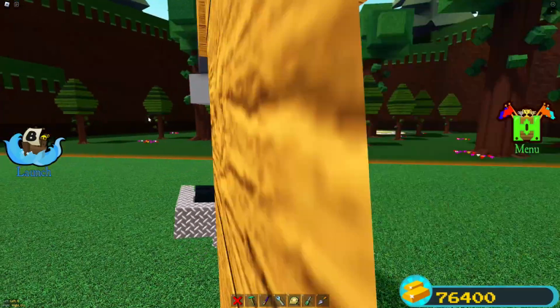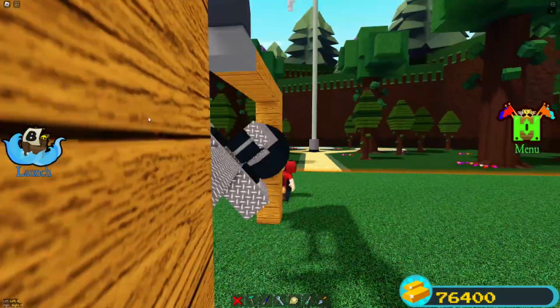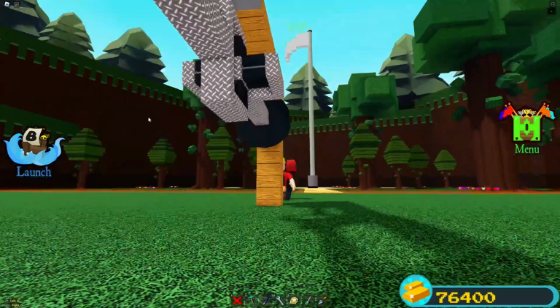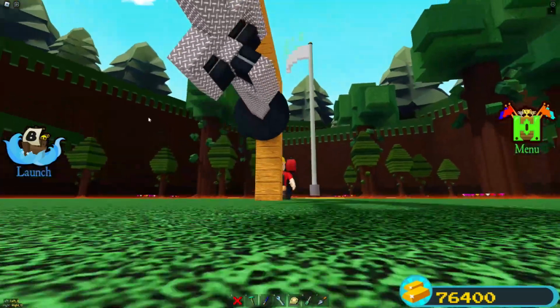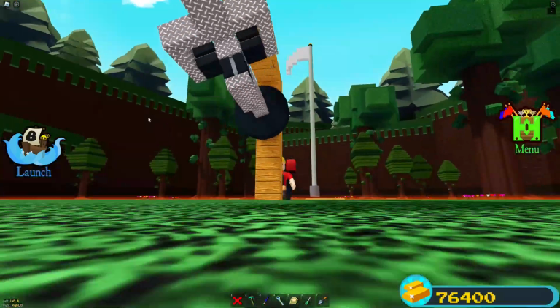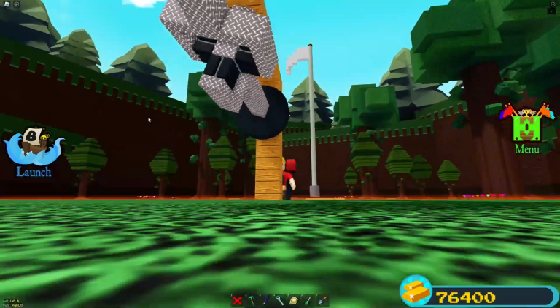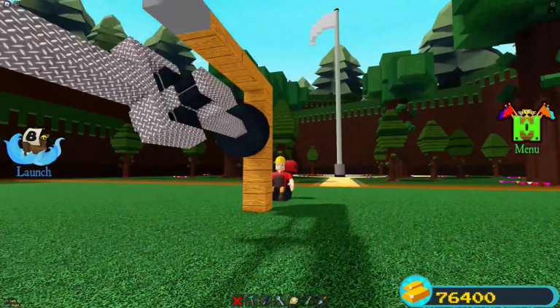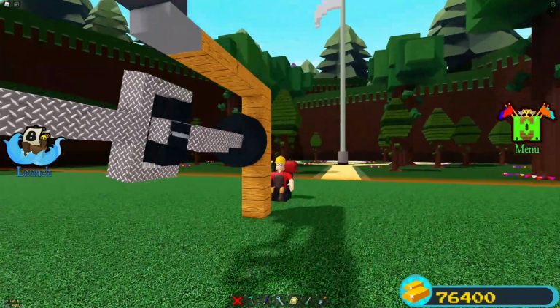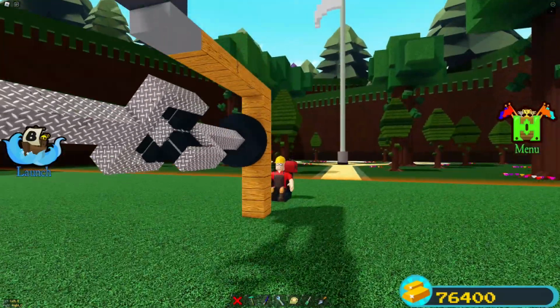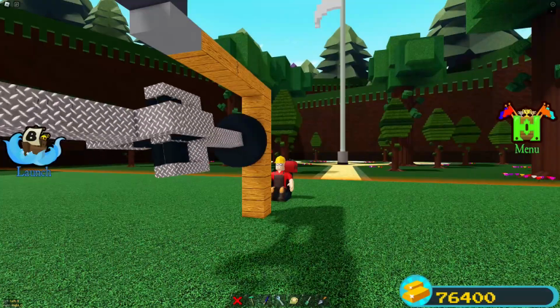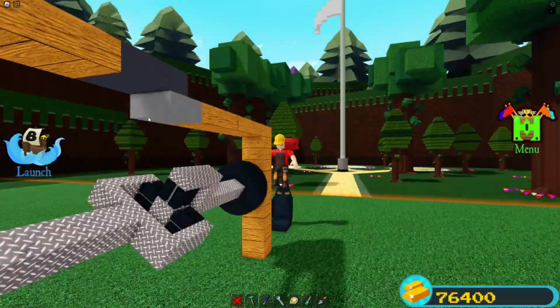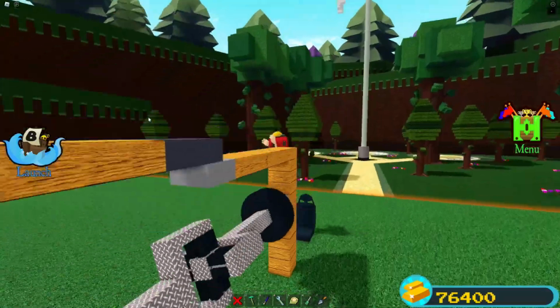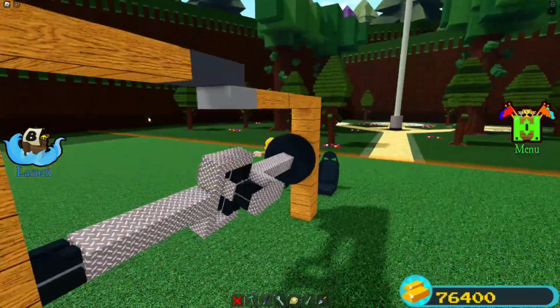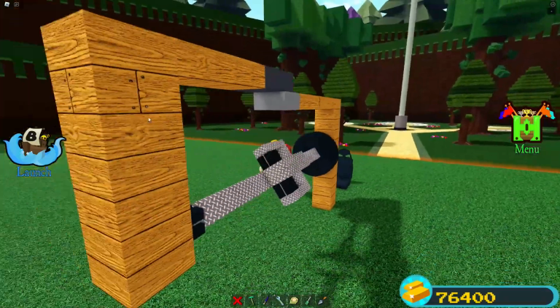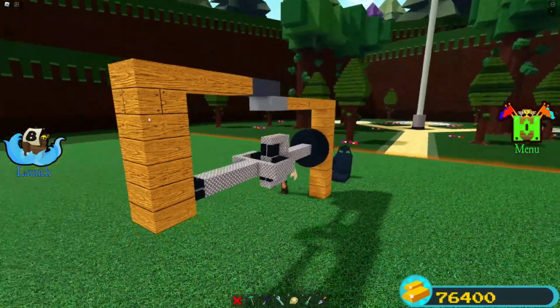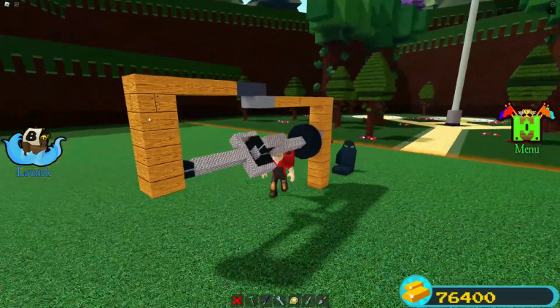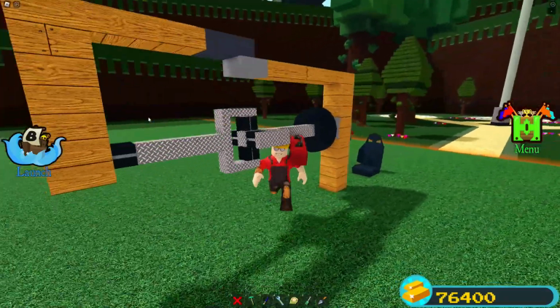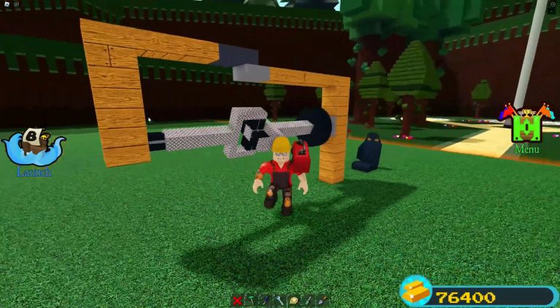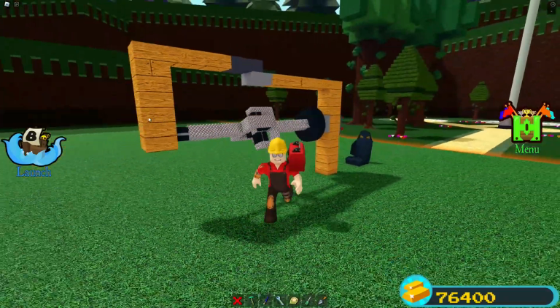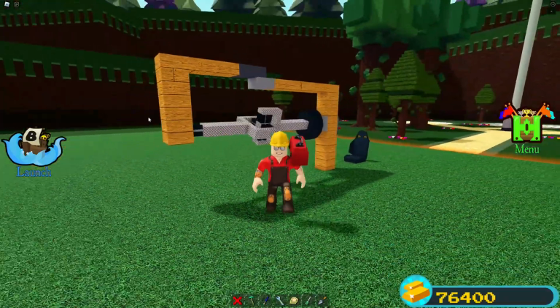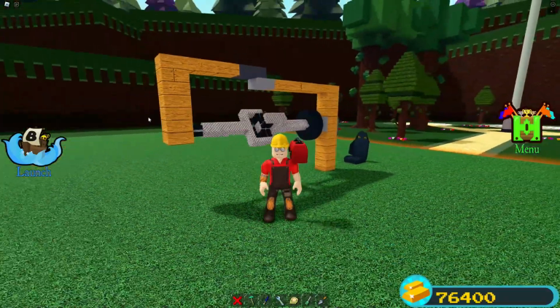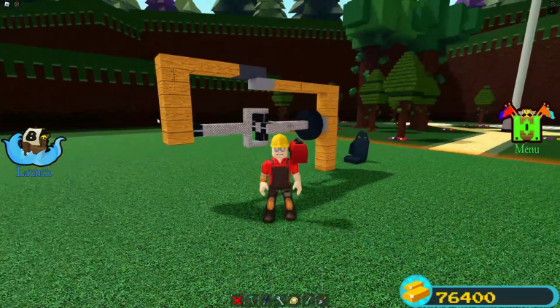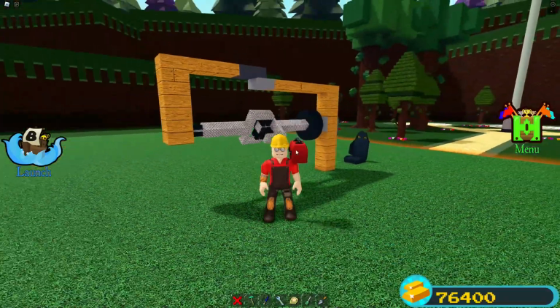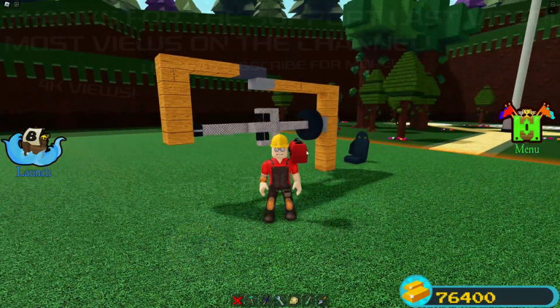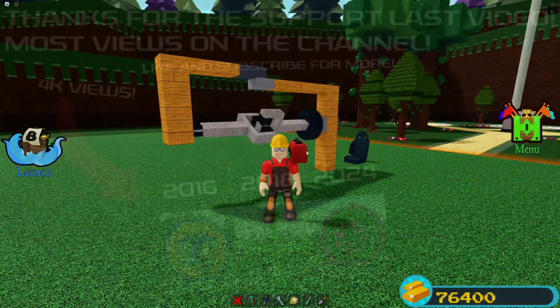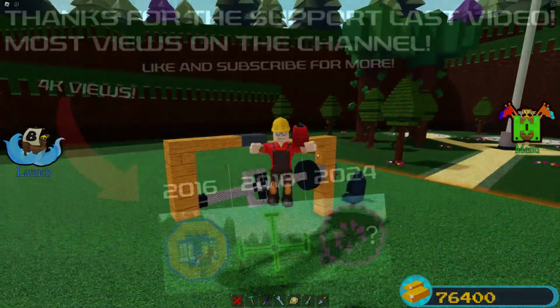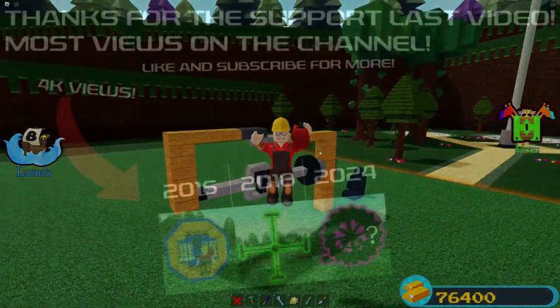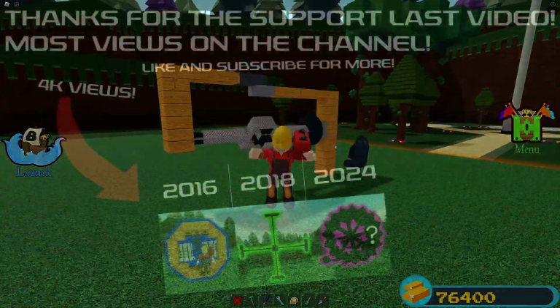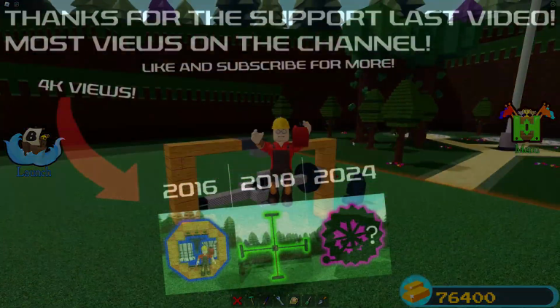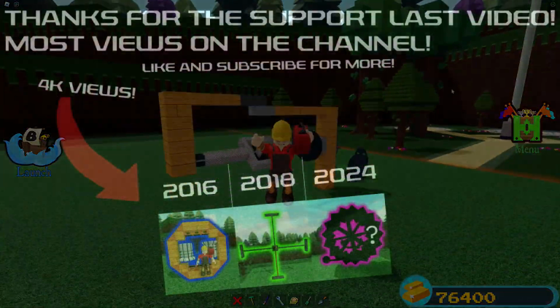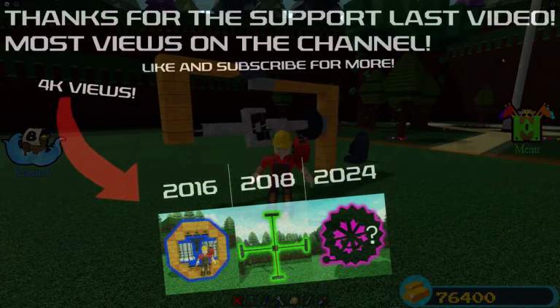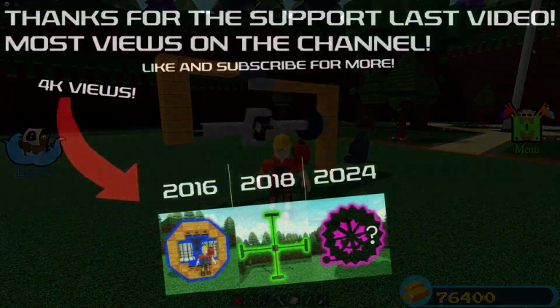And with that, that is the end of this video. Thank you guys for sticking around and have a good day. Like and subscribe if you feel like it.